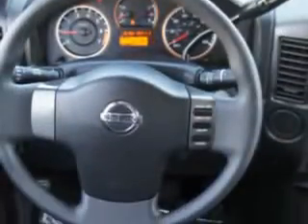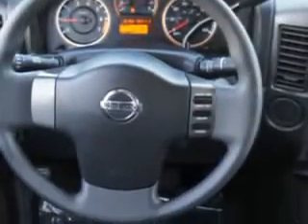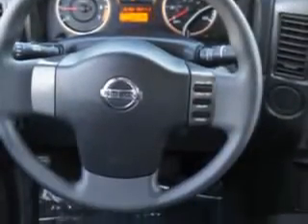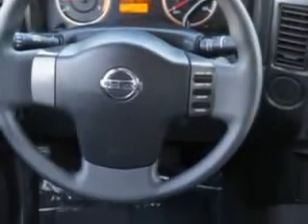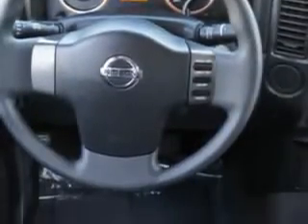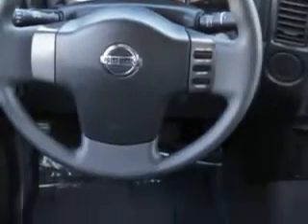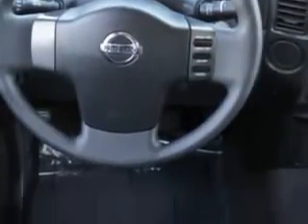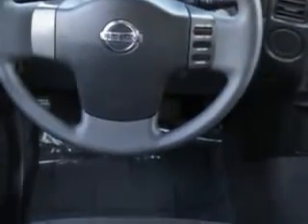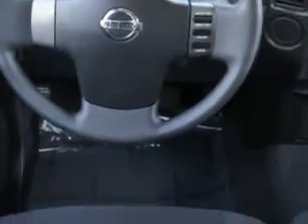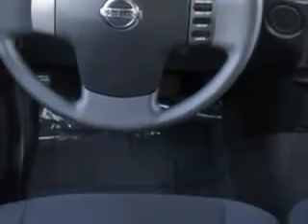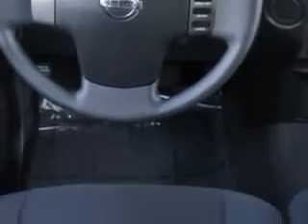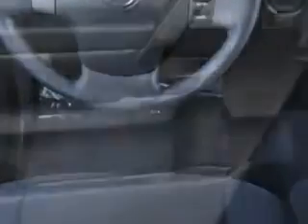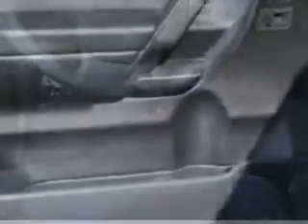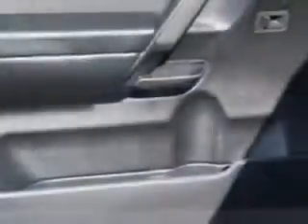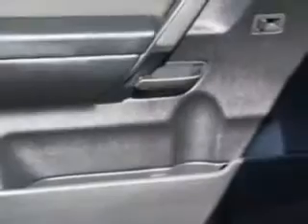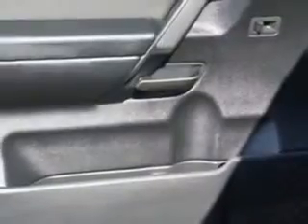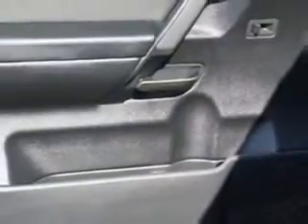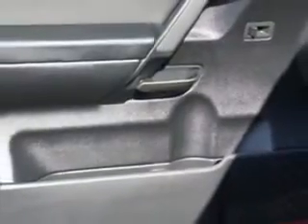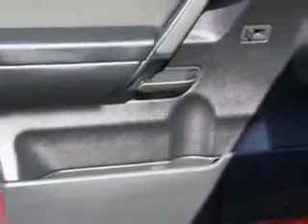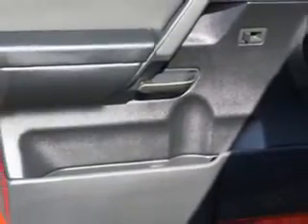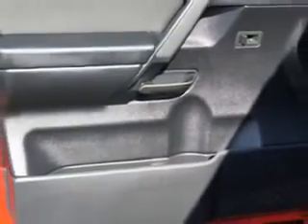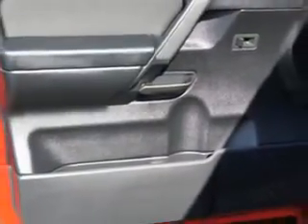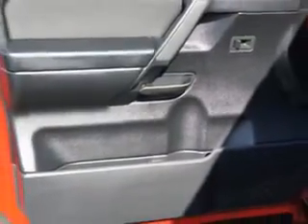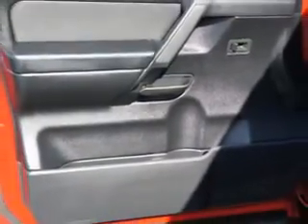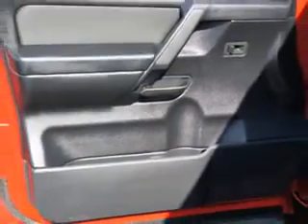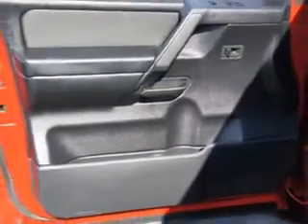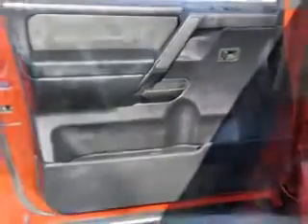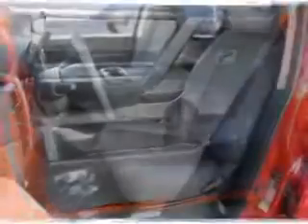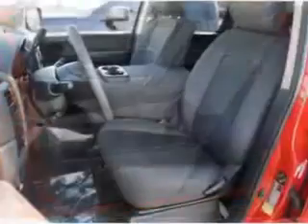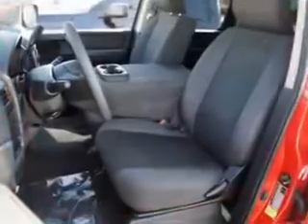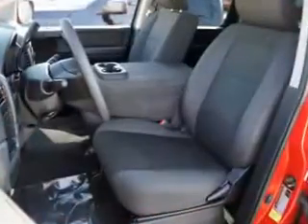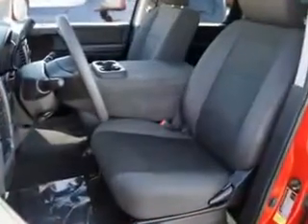Get where you need to go, enjoy the drive, and have peace of mind in this 2012 Nissan Titan. See us at Furkins Nissan today.